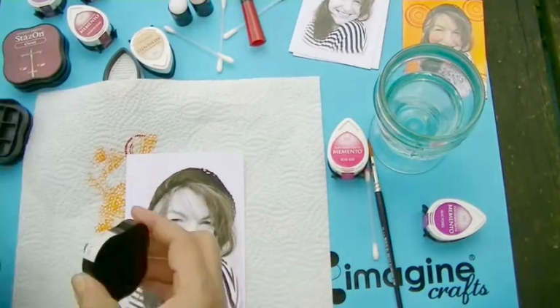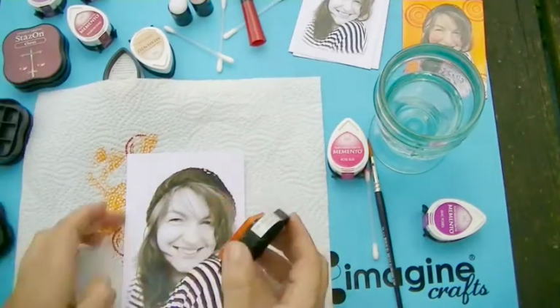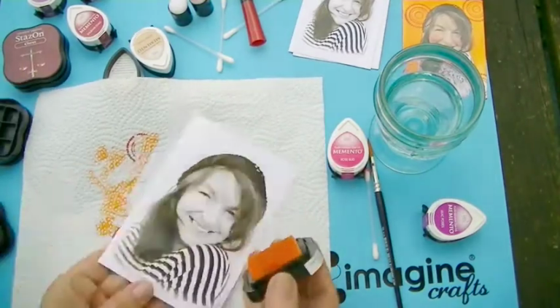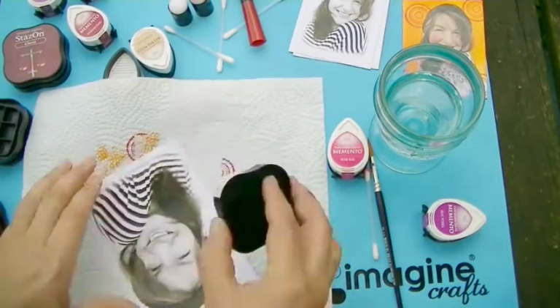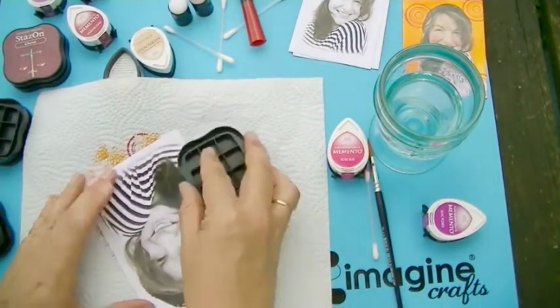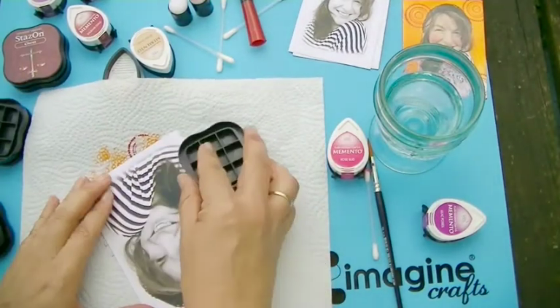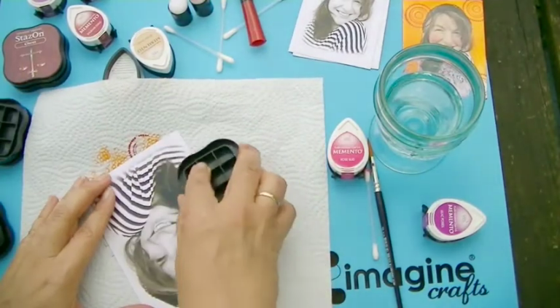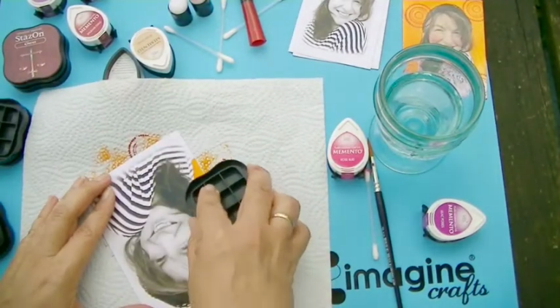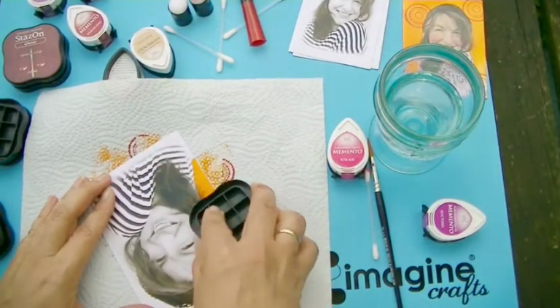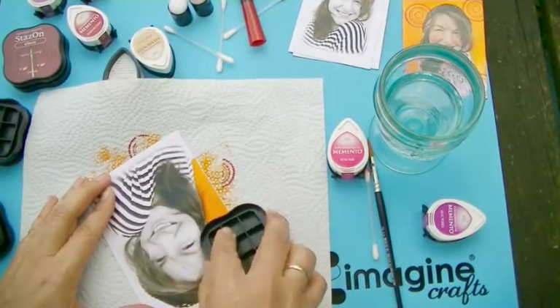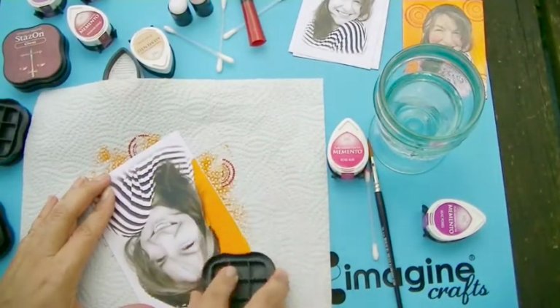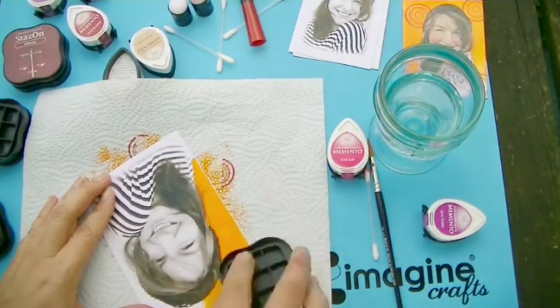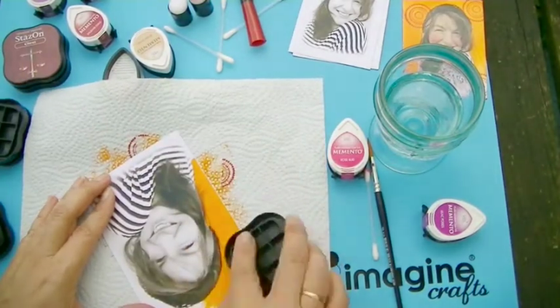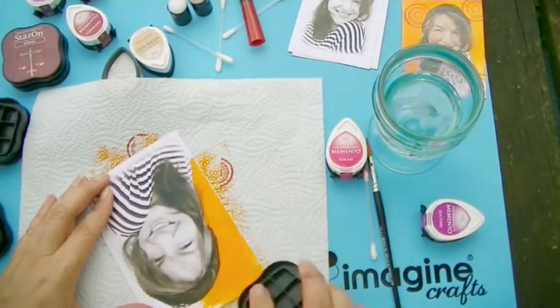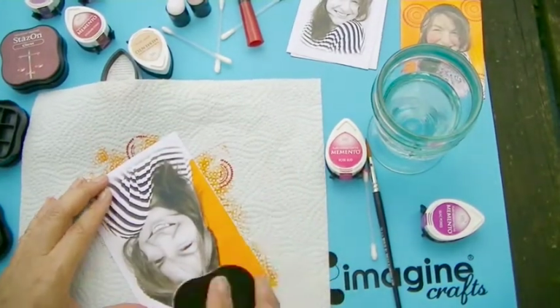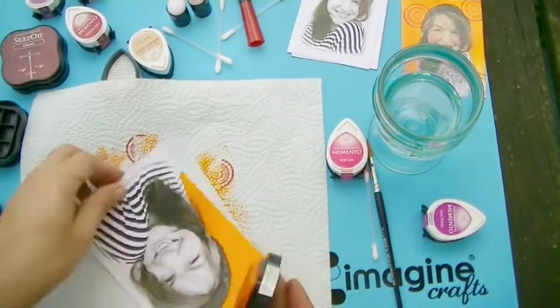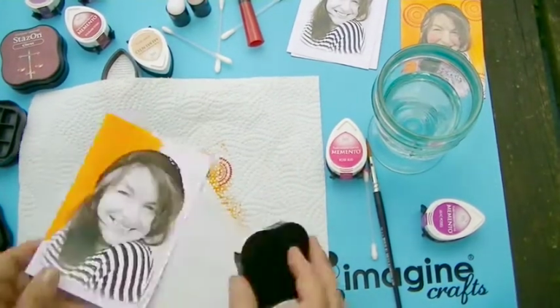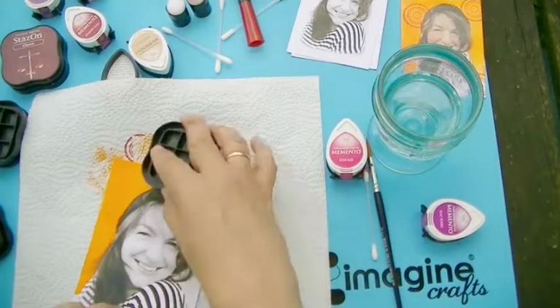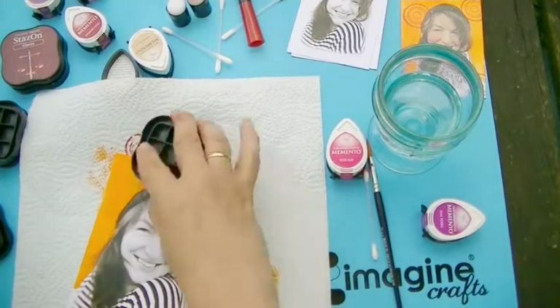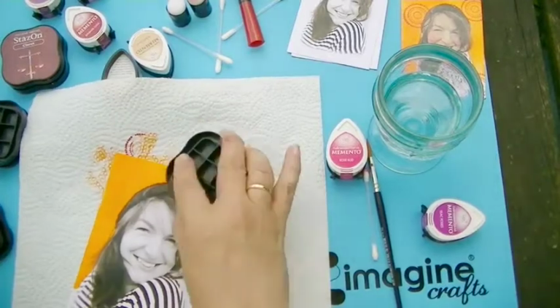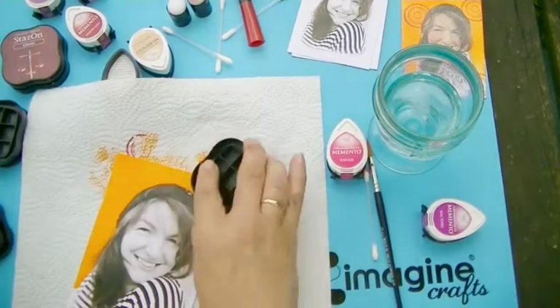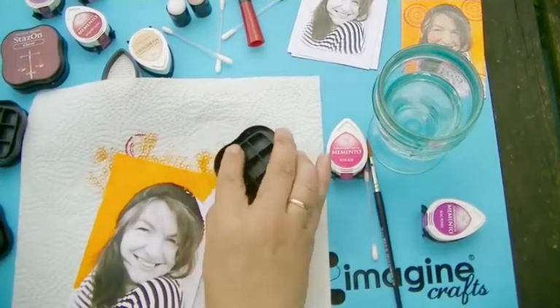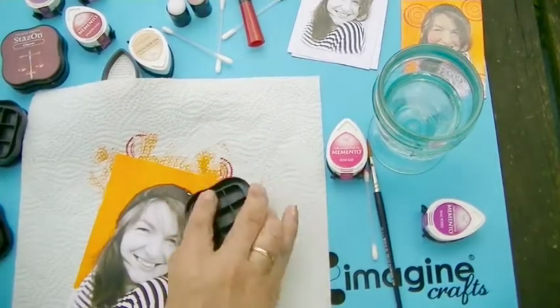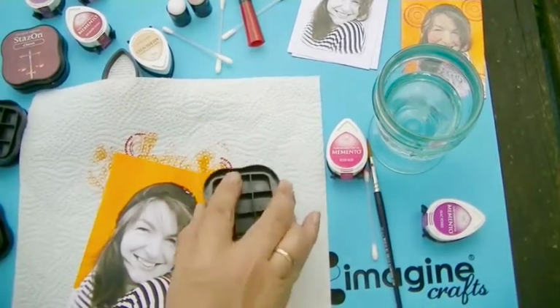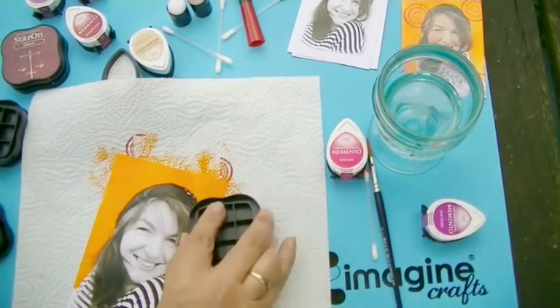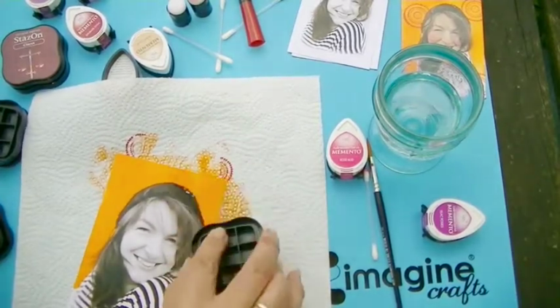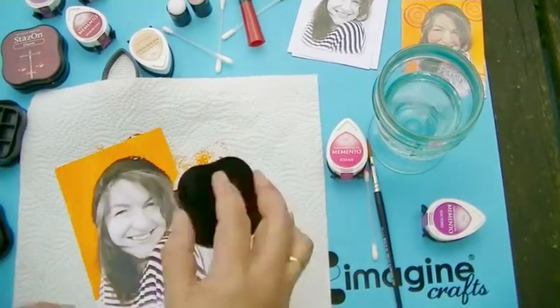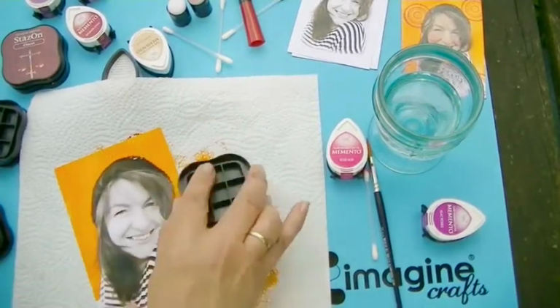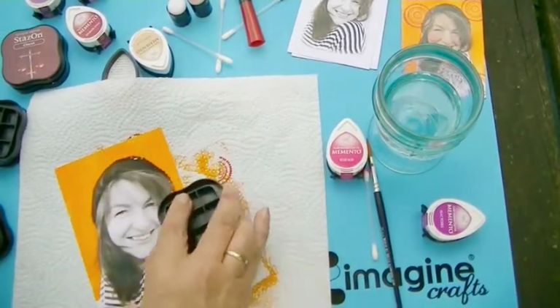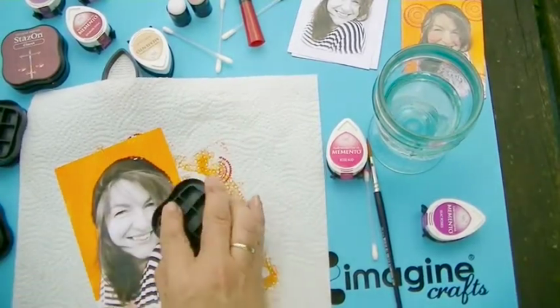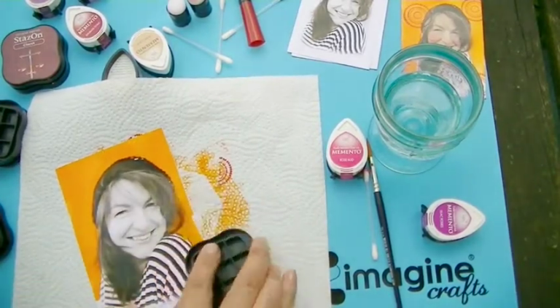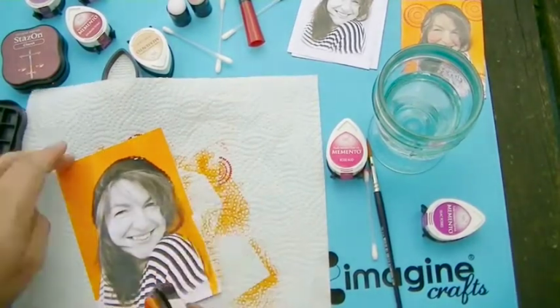Now I will show you the whole process on a larger photo again in fast forward. I hope you enjoy!